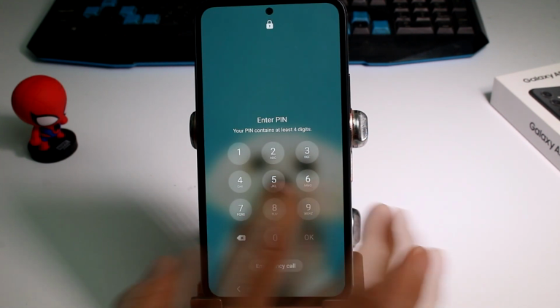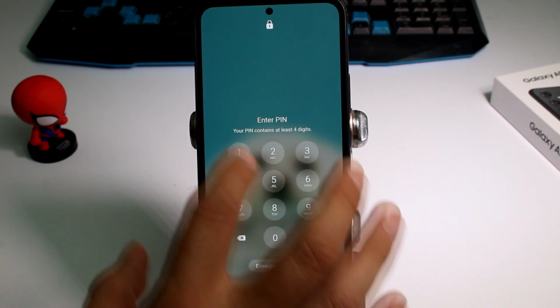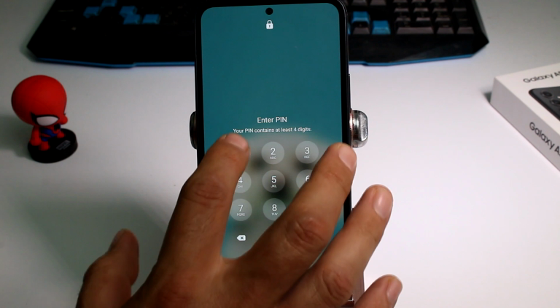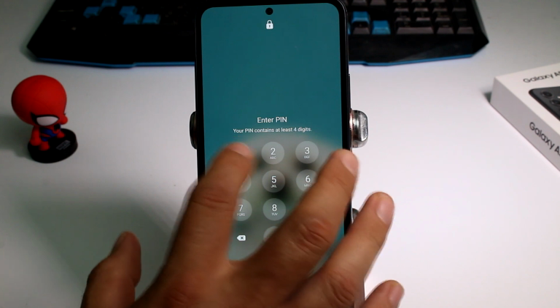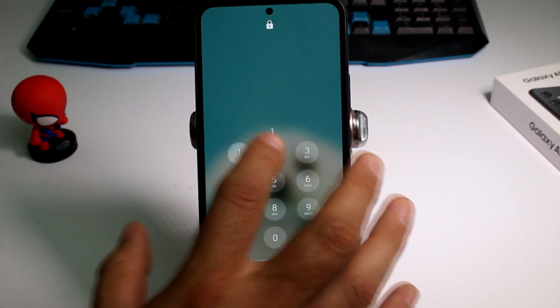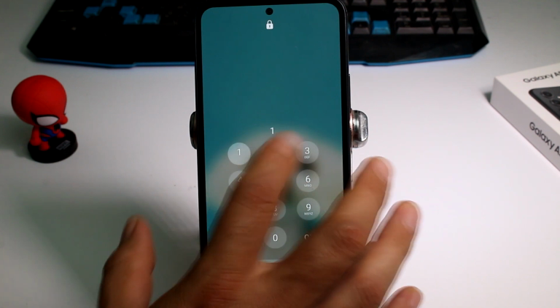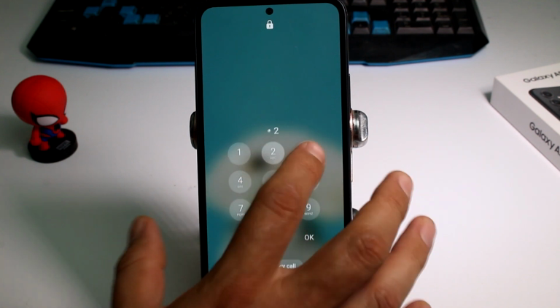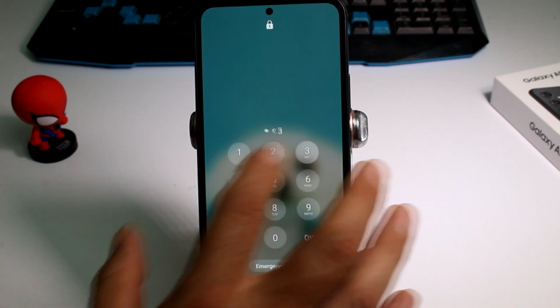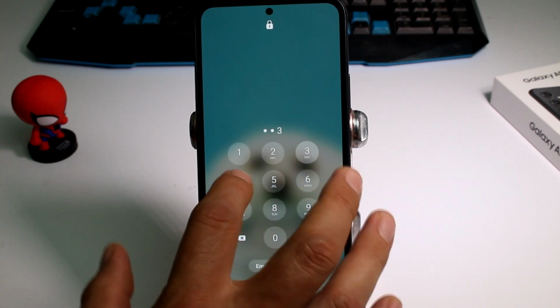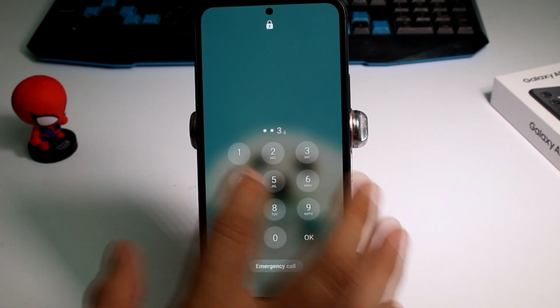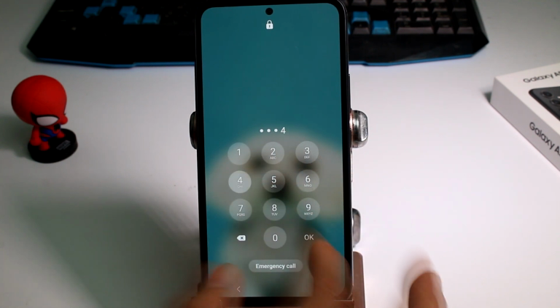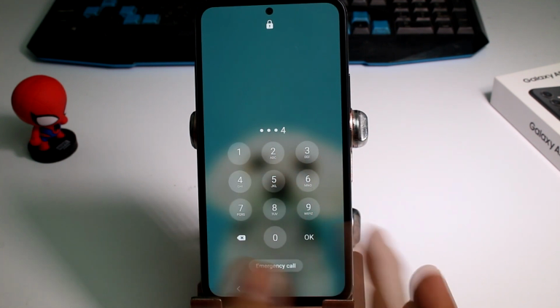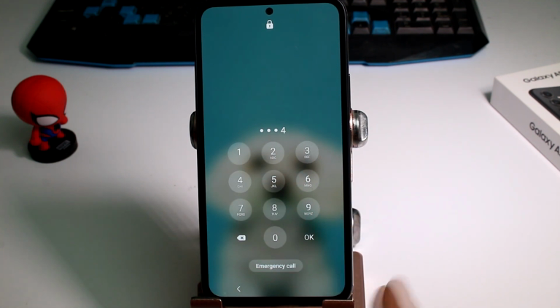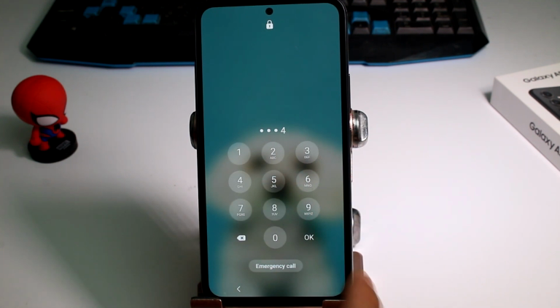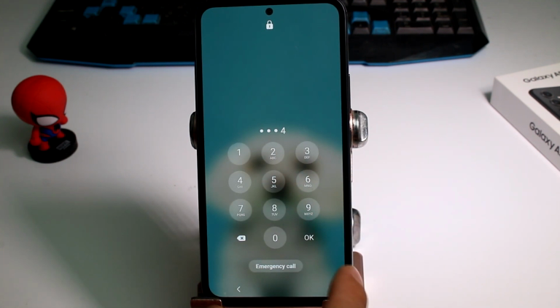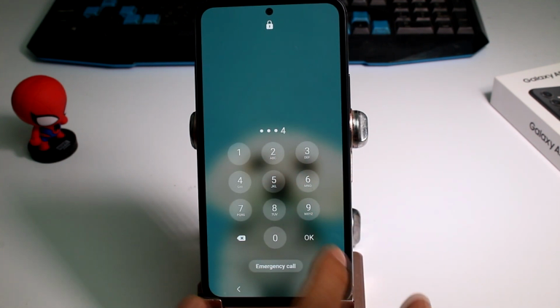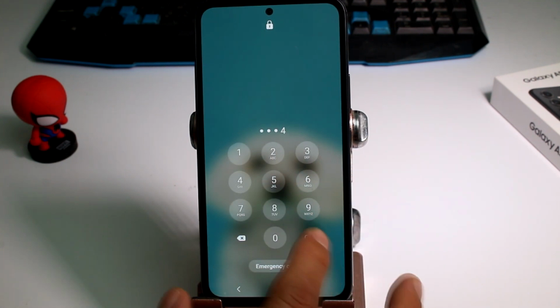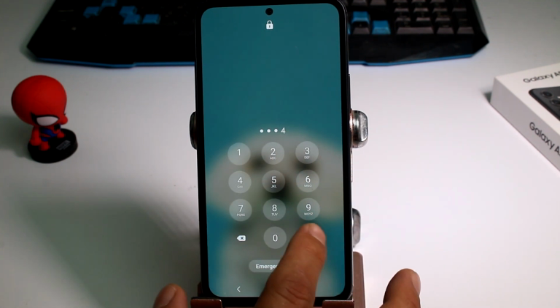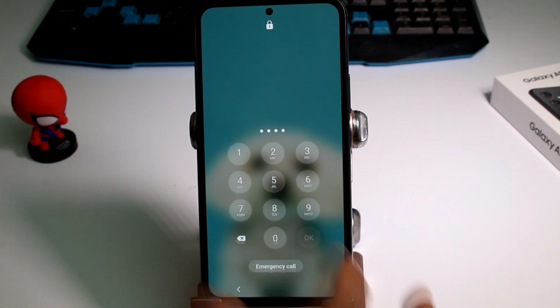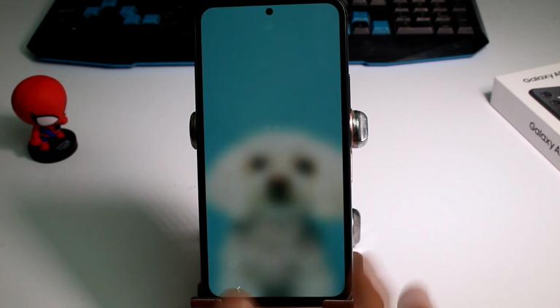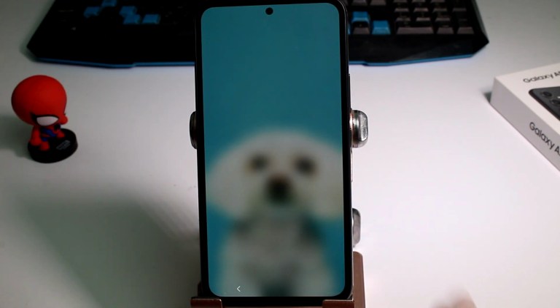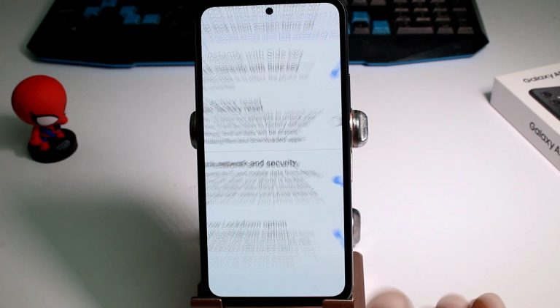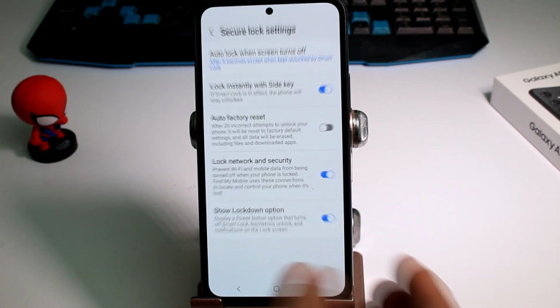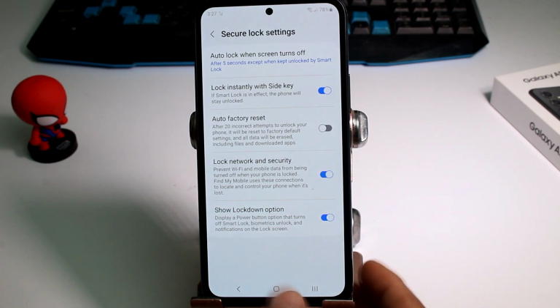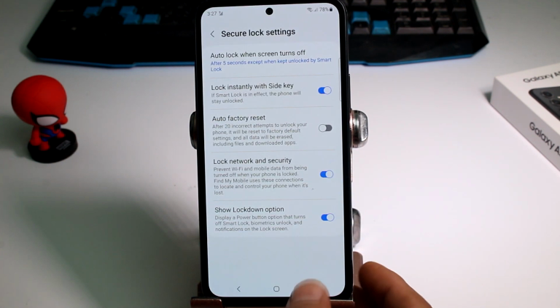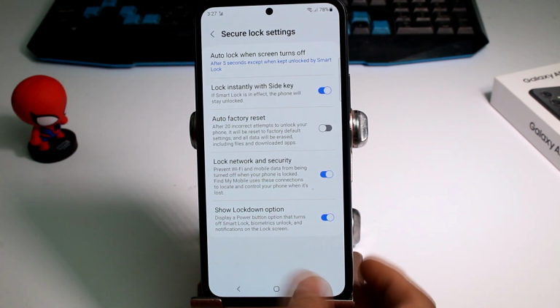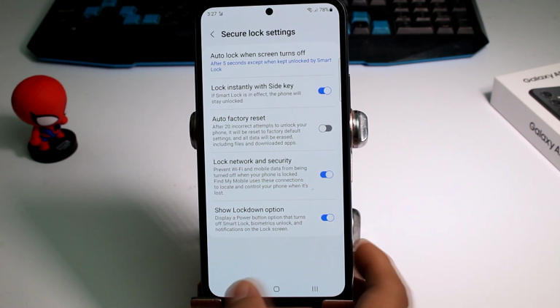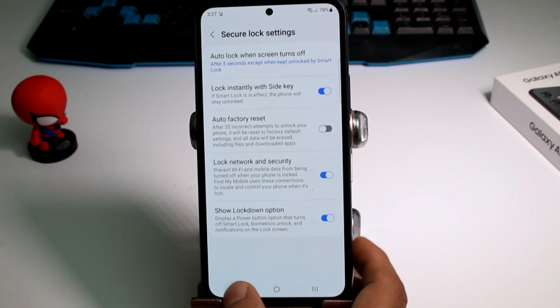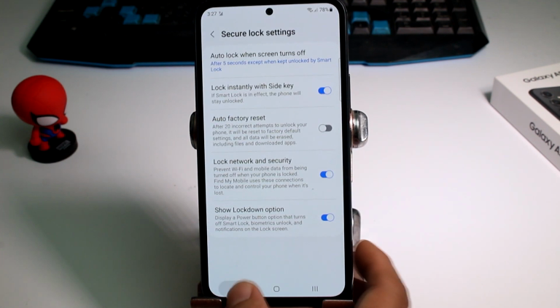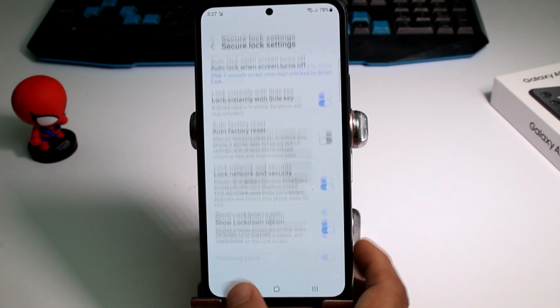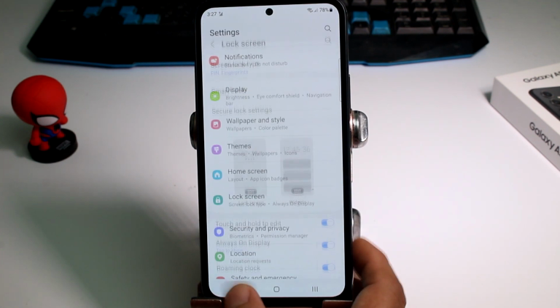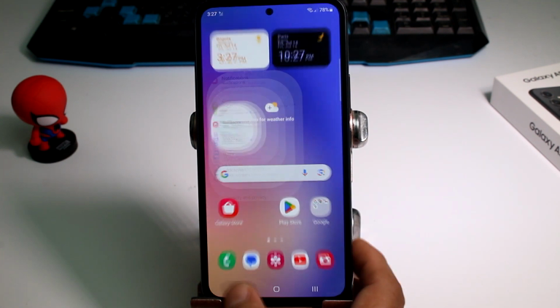So no one can unlock my phone while I'm sleeping. The only way to unlock the phone is by the PIN — the PIN that only I know.